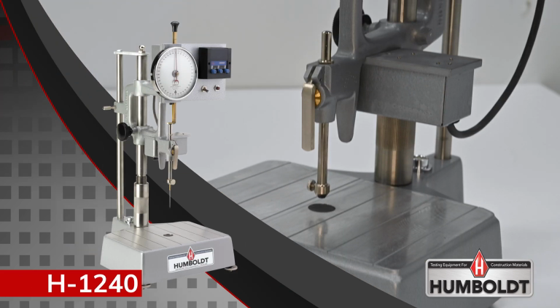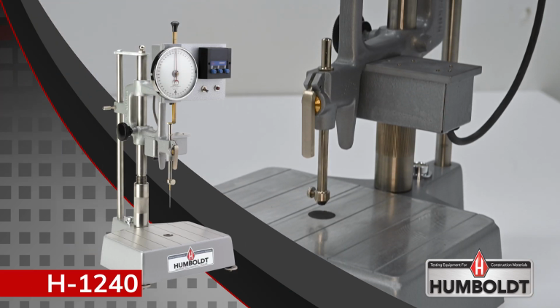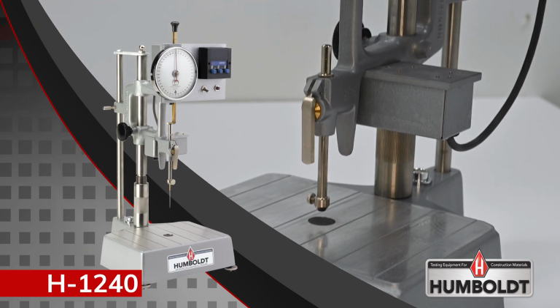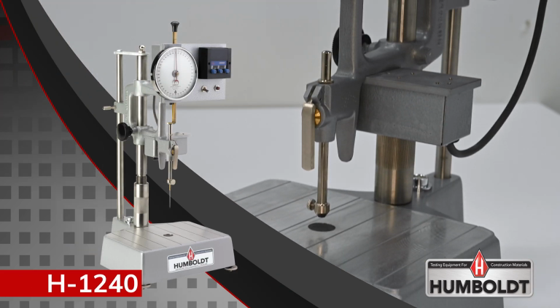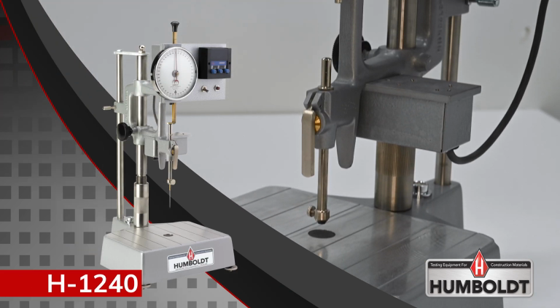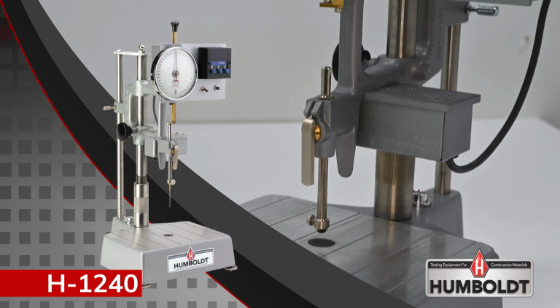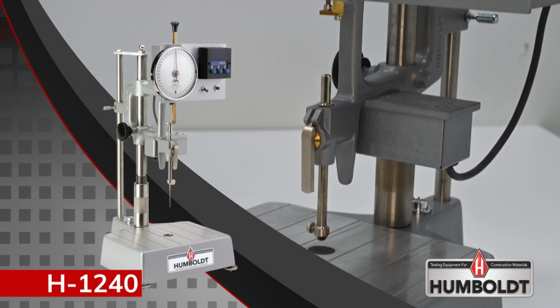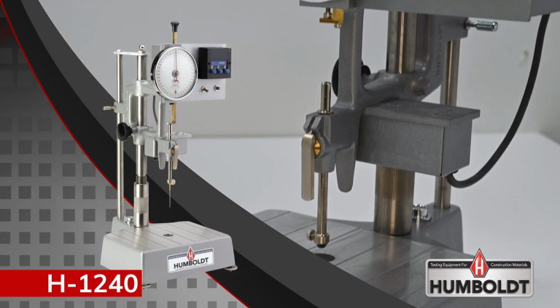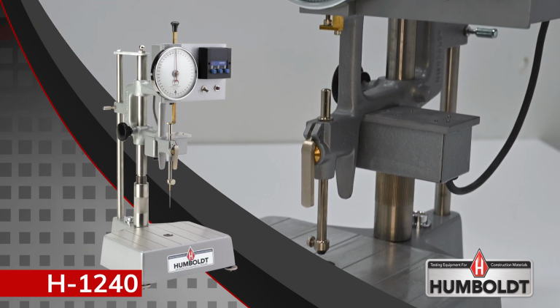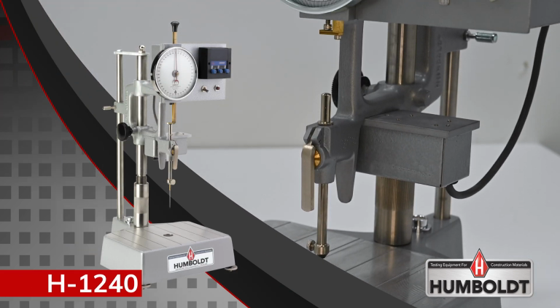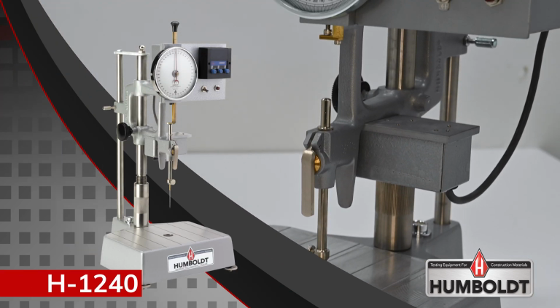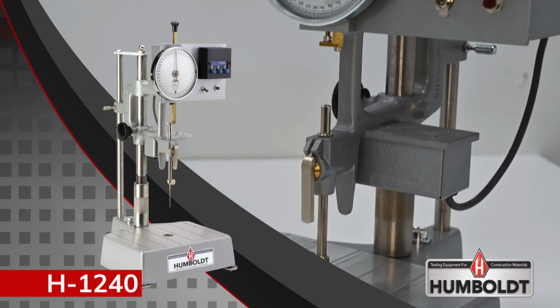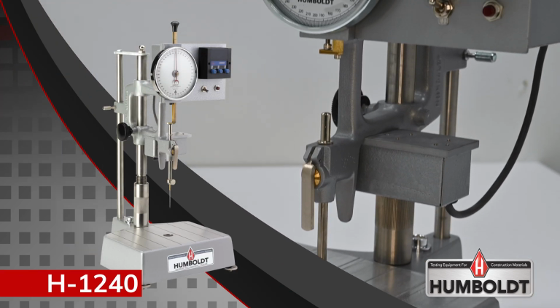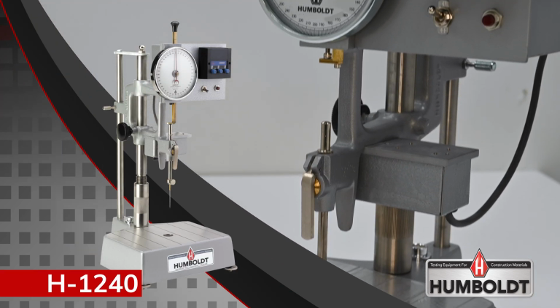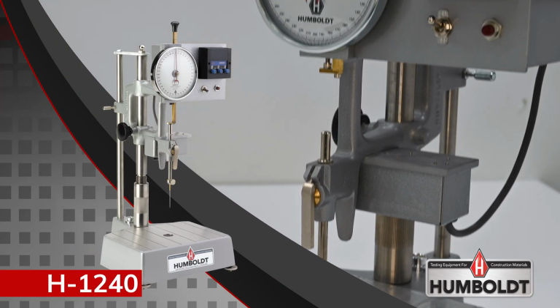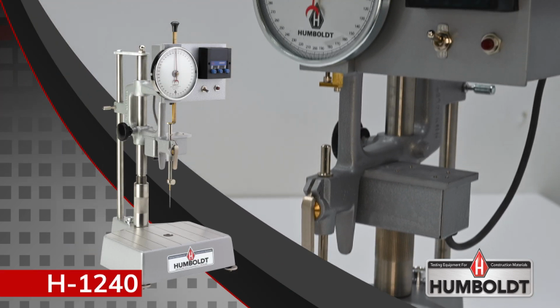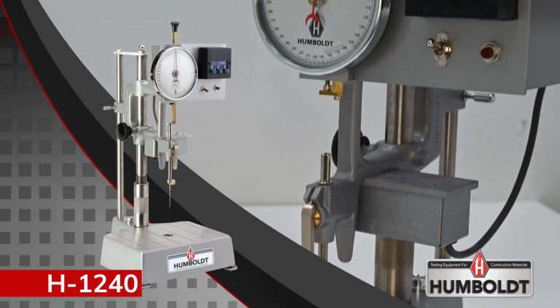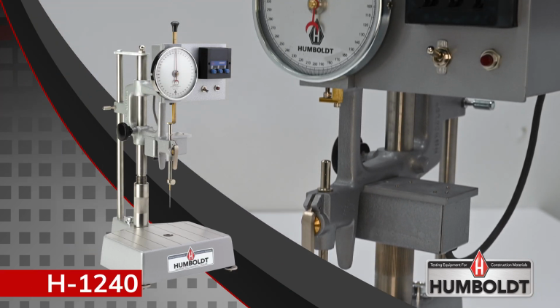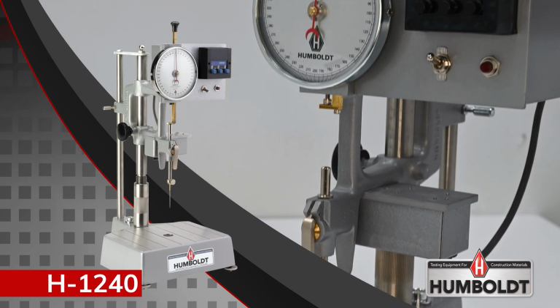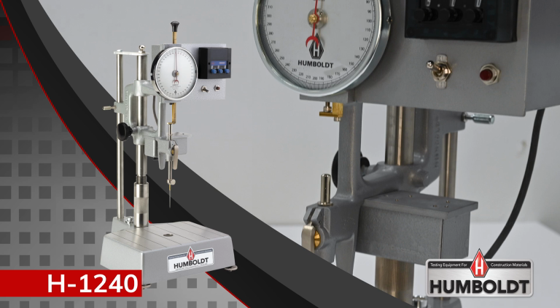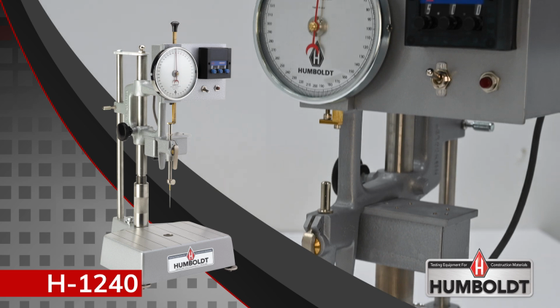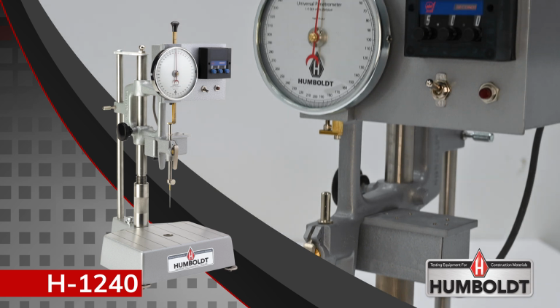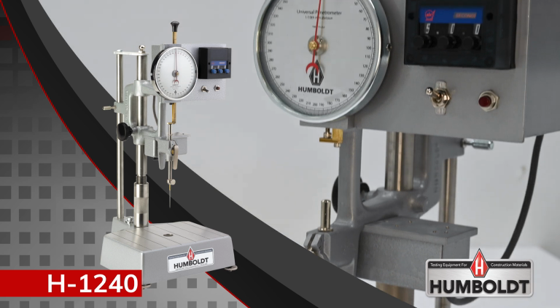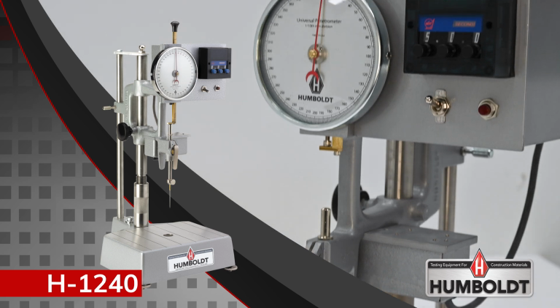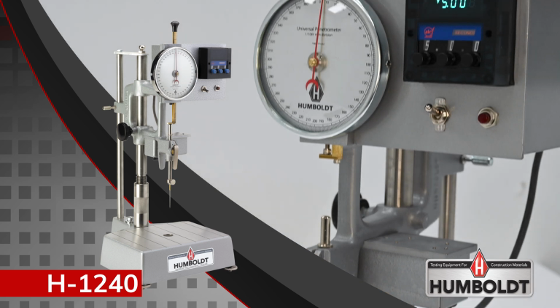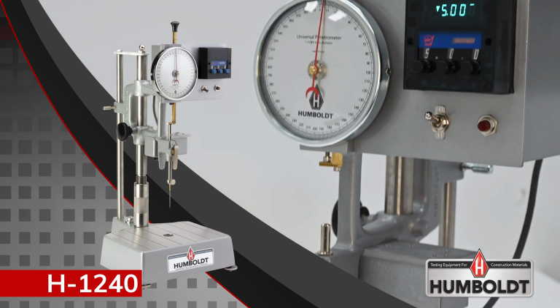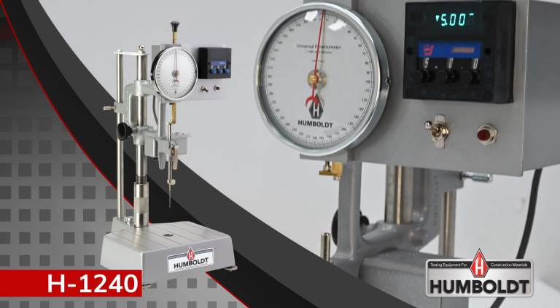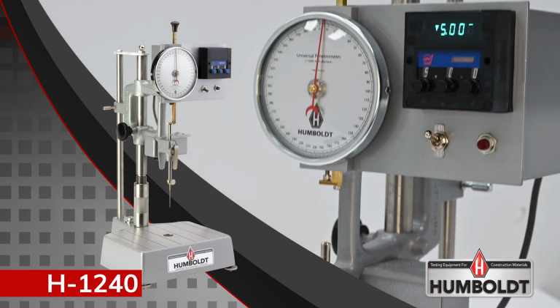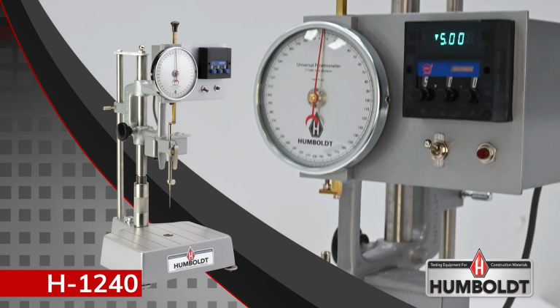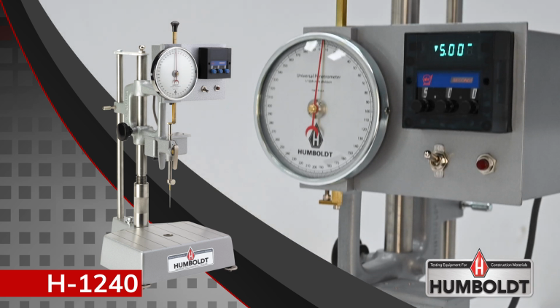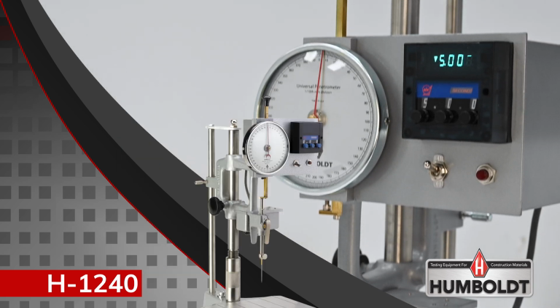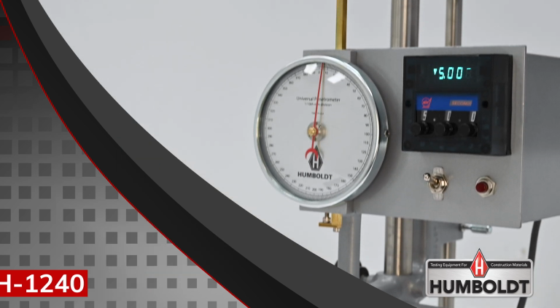So if you are in need of an accurate and dependable penetrometer for your lab, look no further than Humboldt.